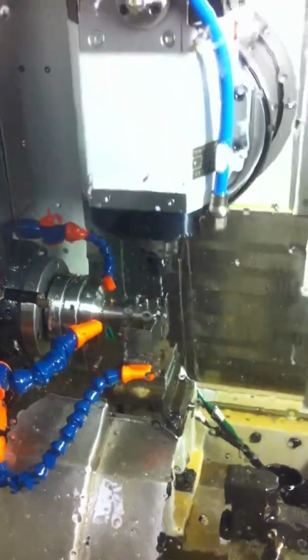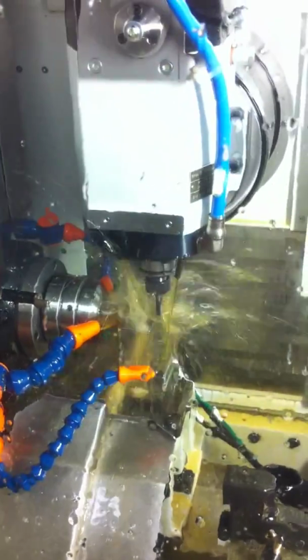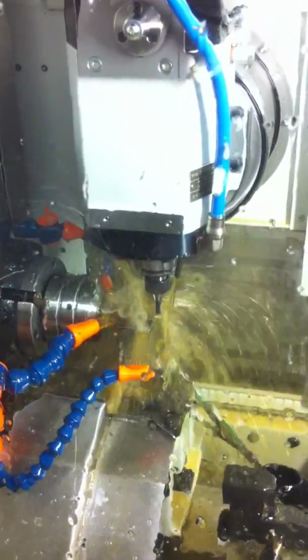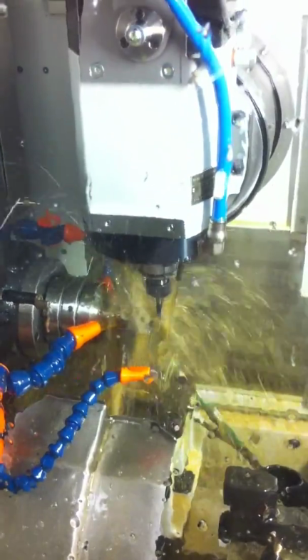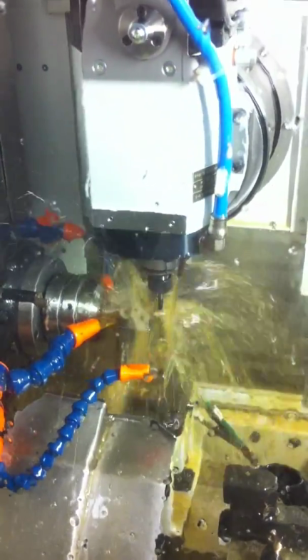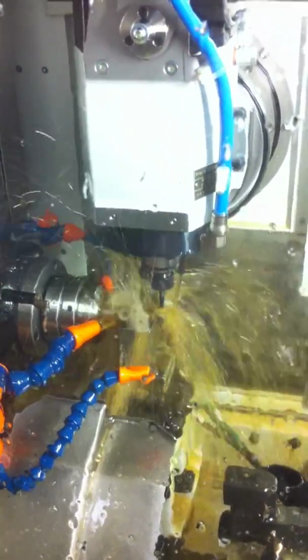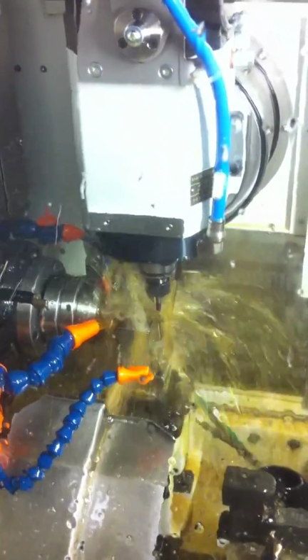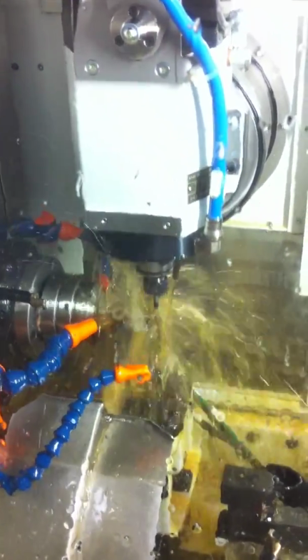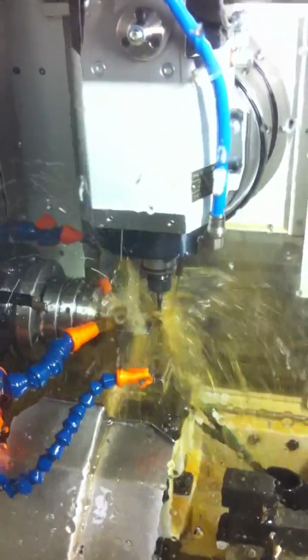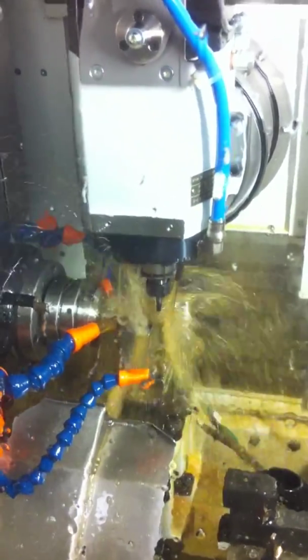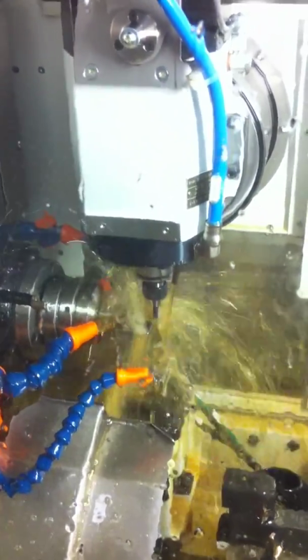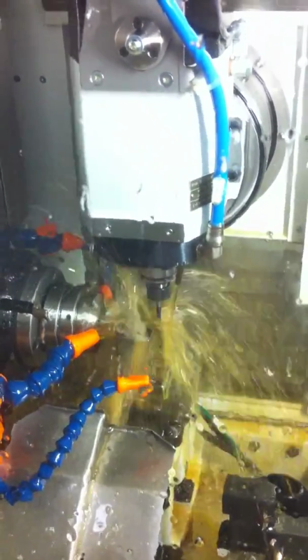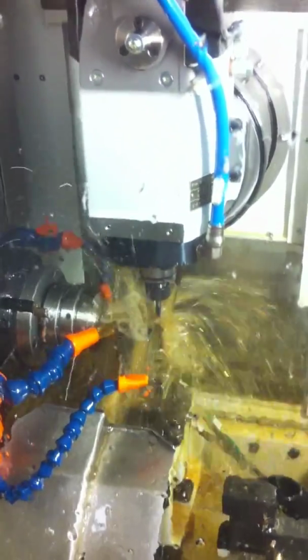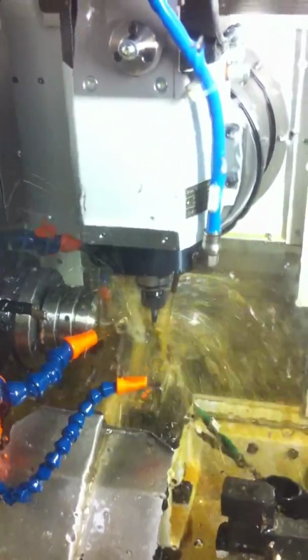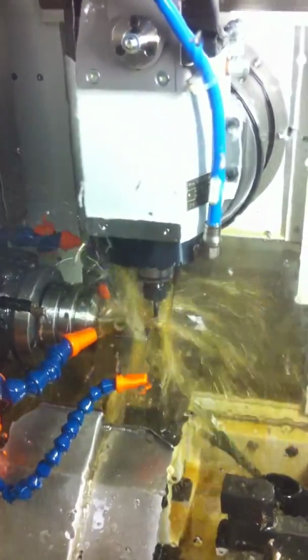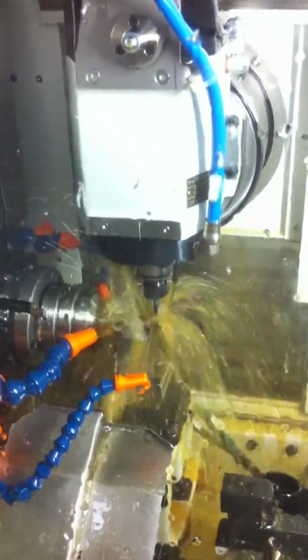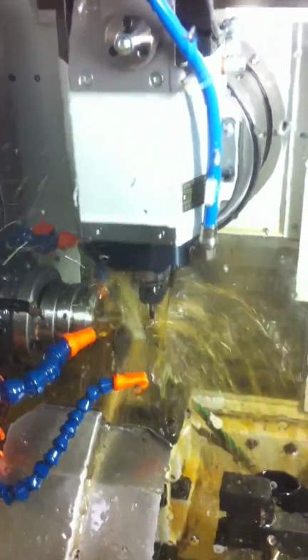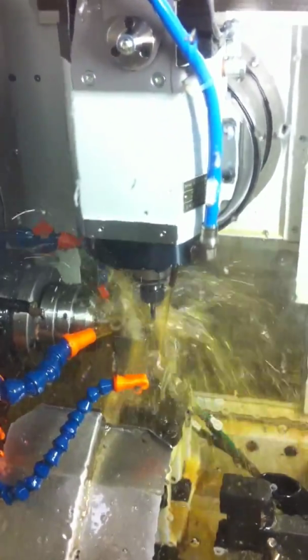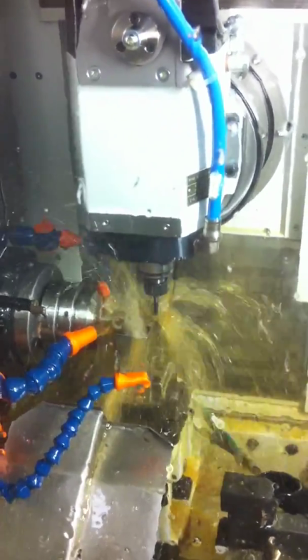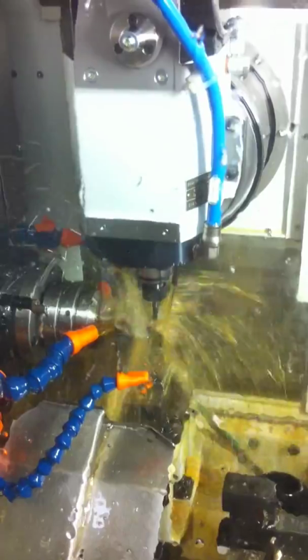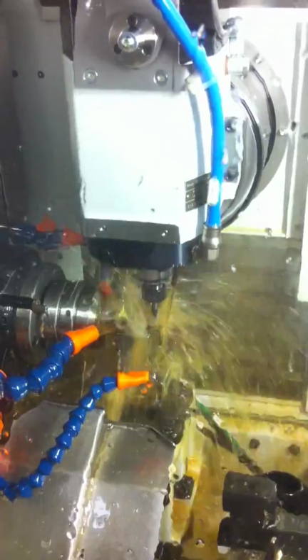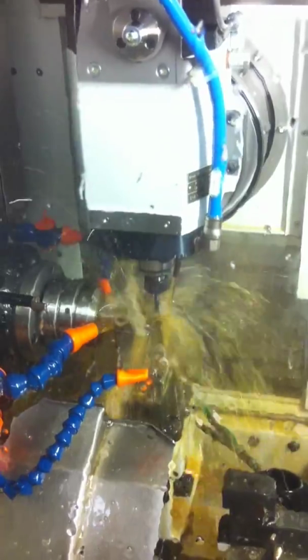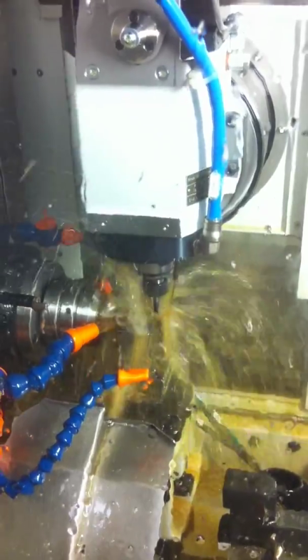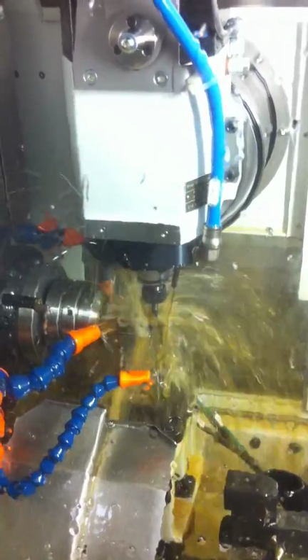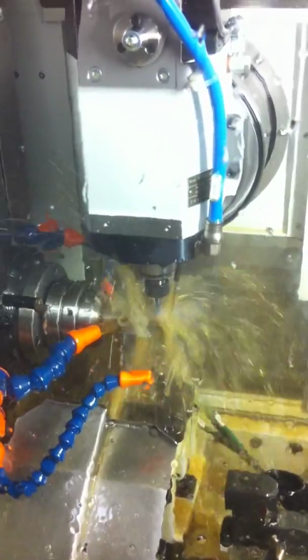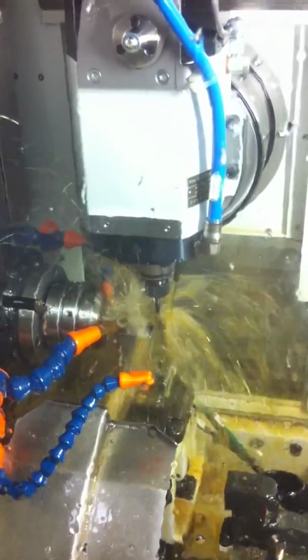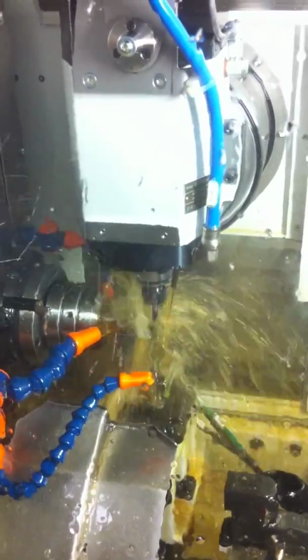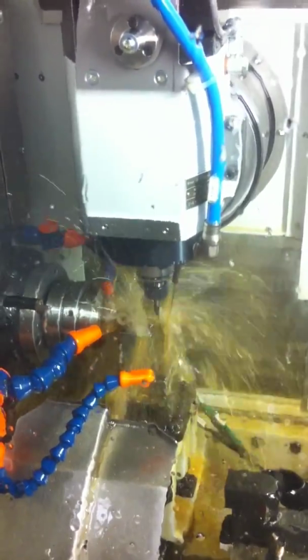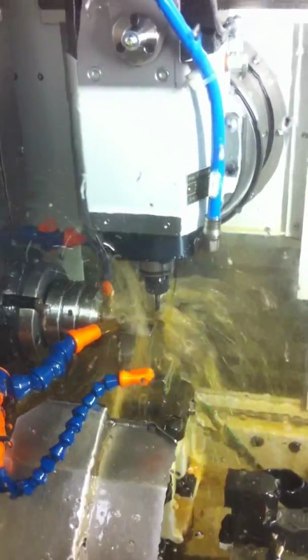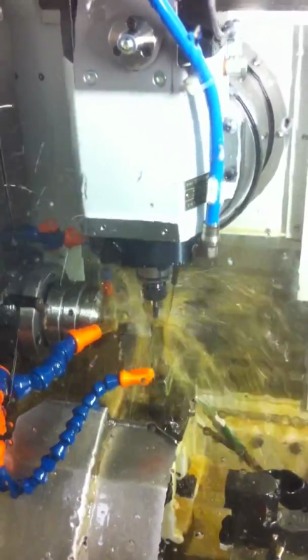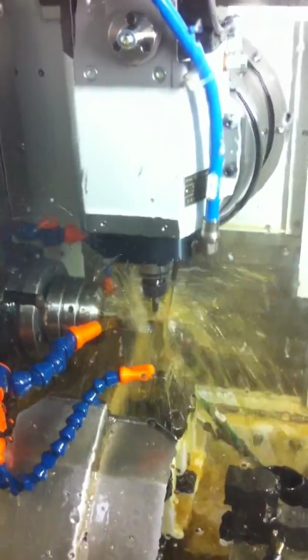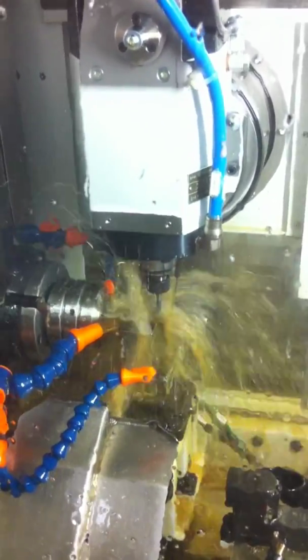Quarter ball, 10,000 RPM, 3,600 millimeters a minute, half a millimeter step over.